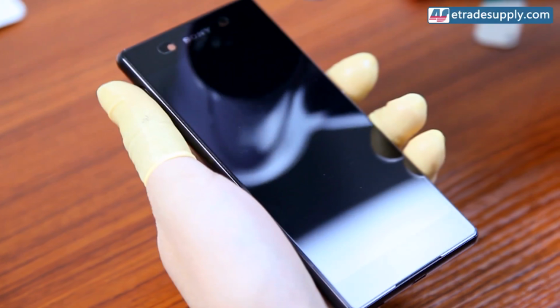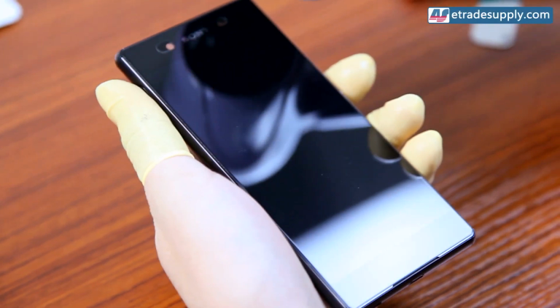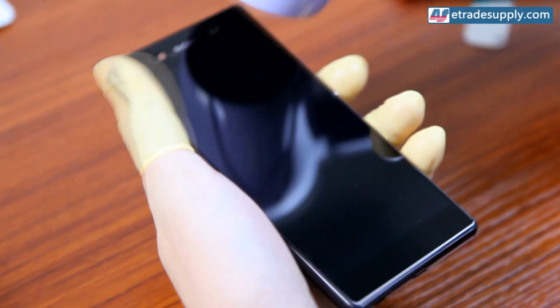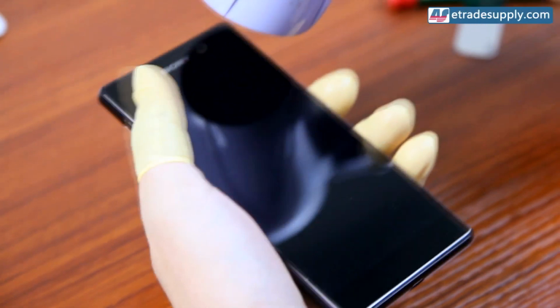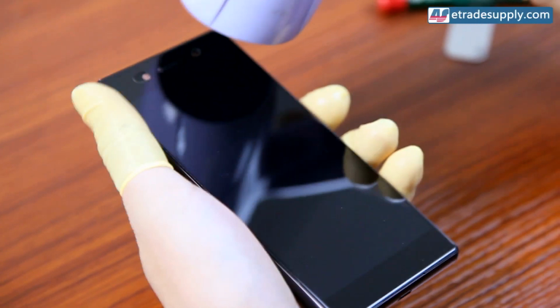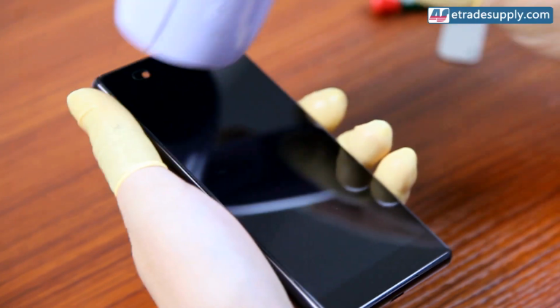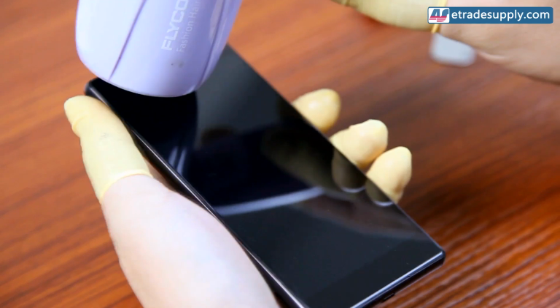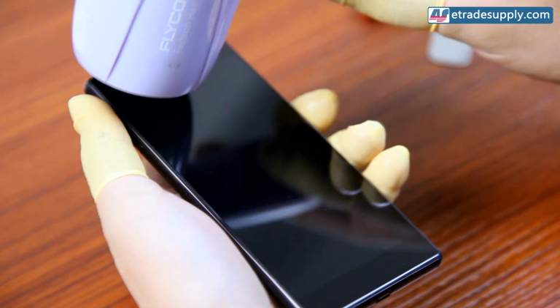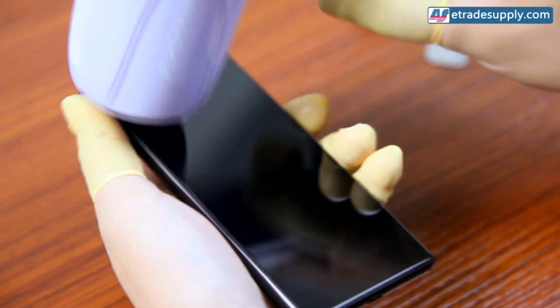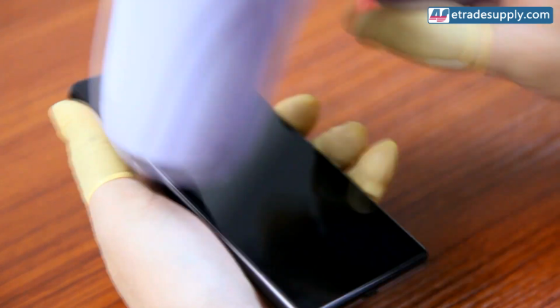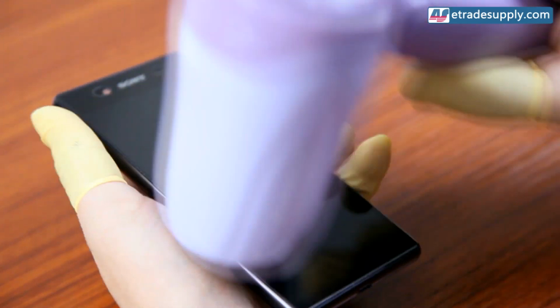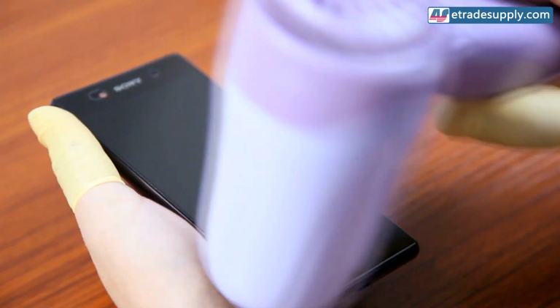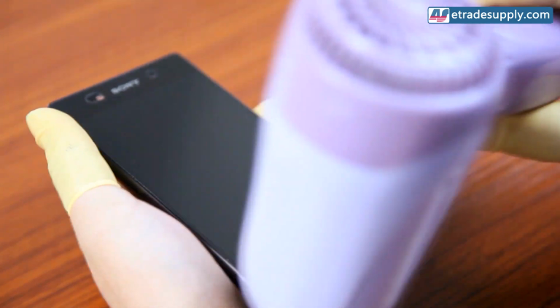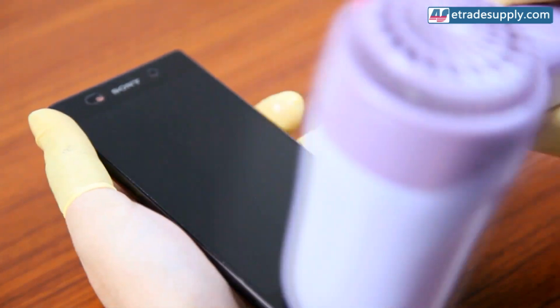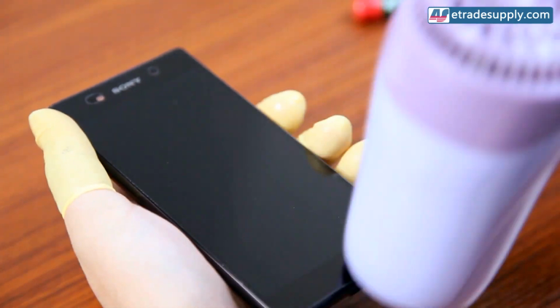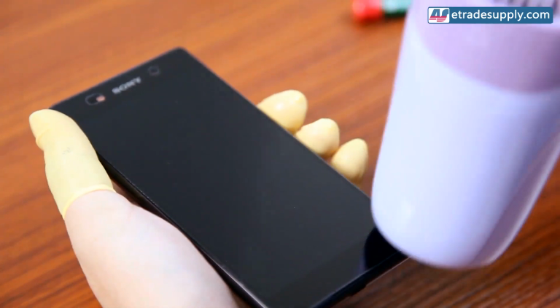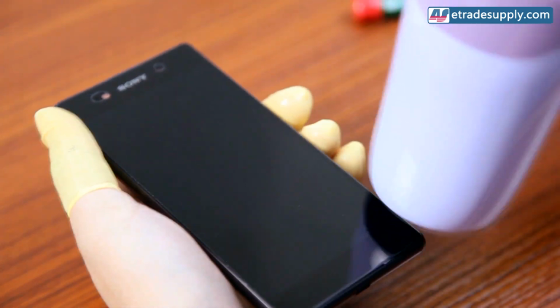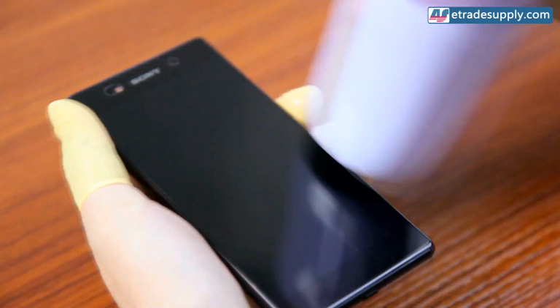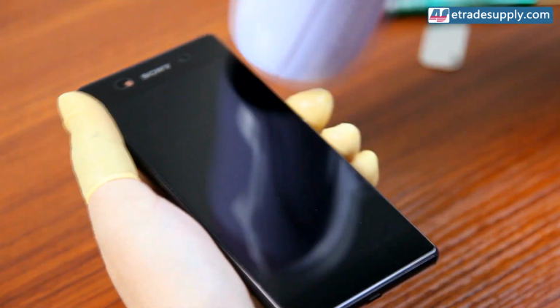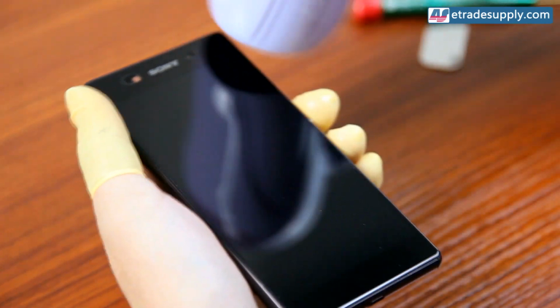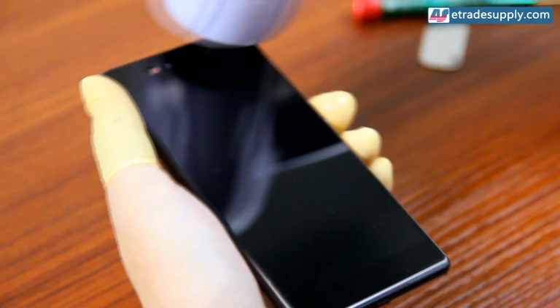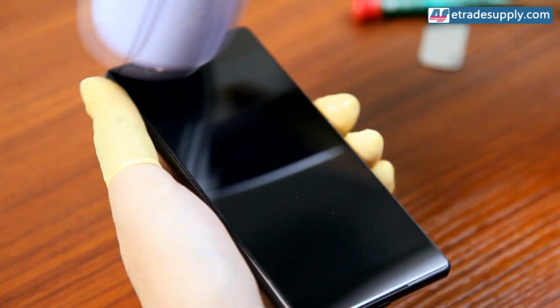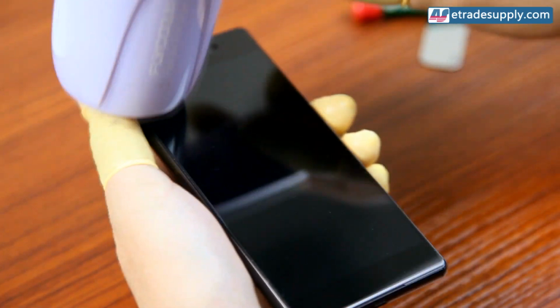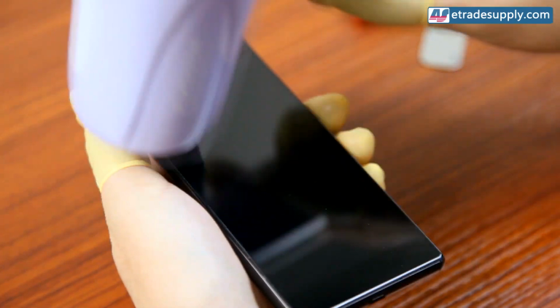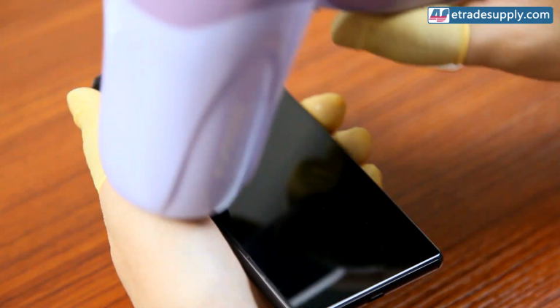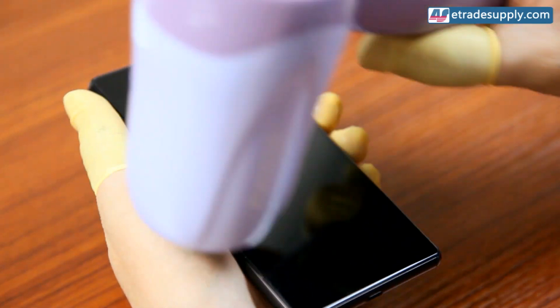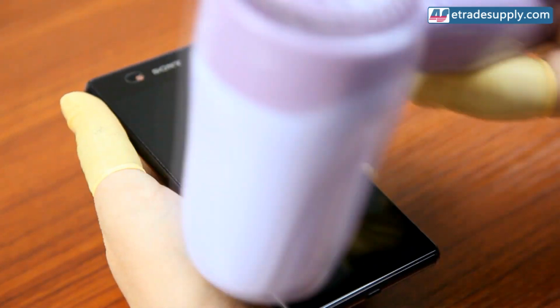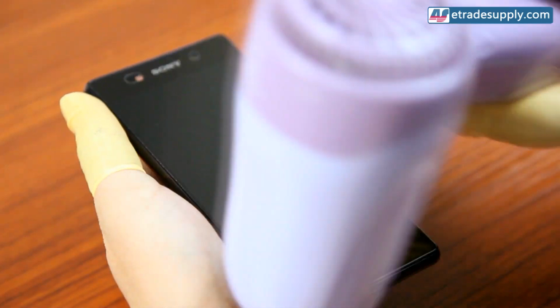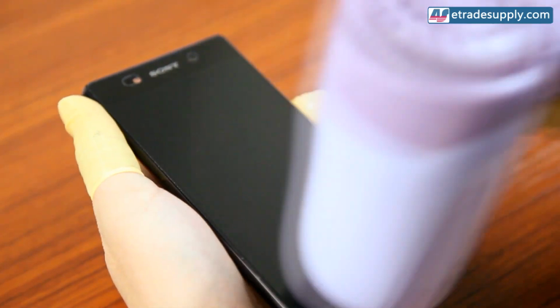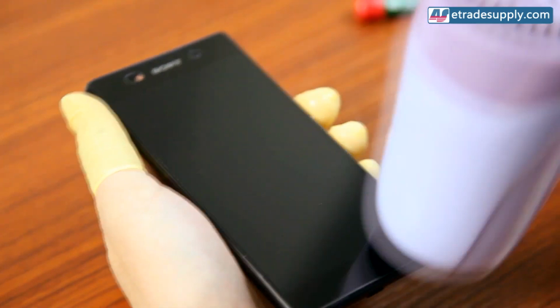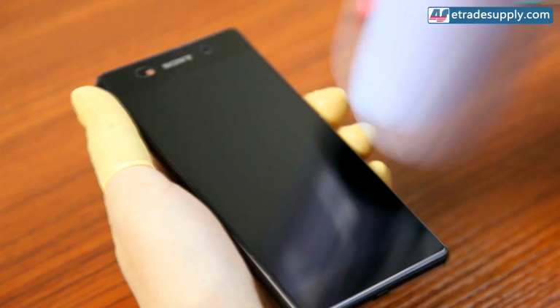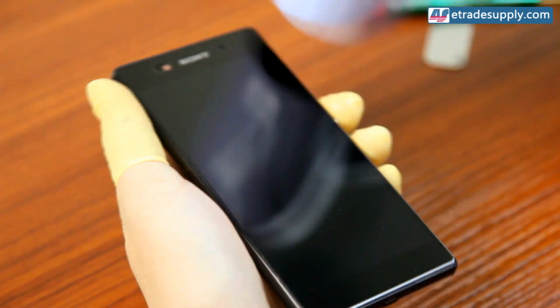You want to evenly heat the screen for no longer than a minute and you don't want to stay in any one spot for too long.